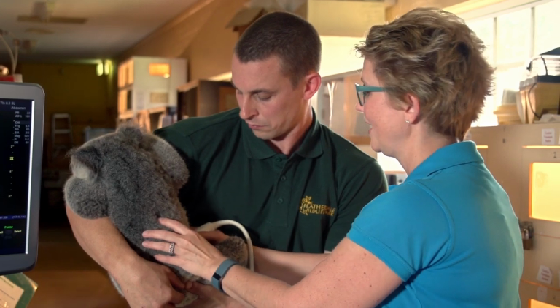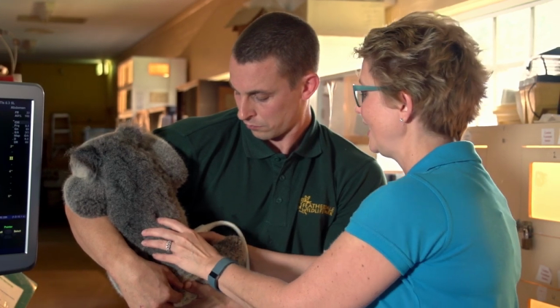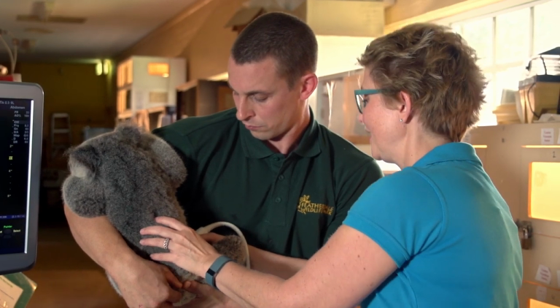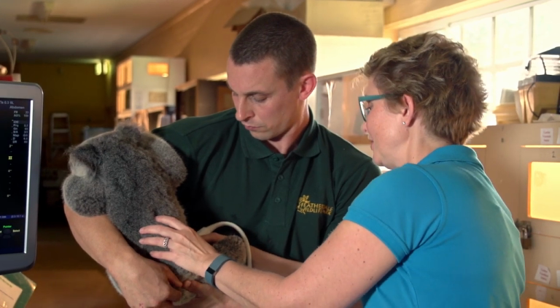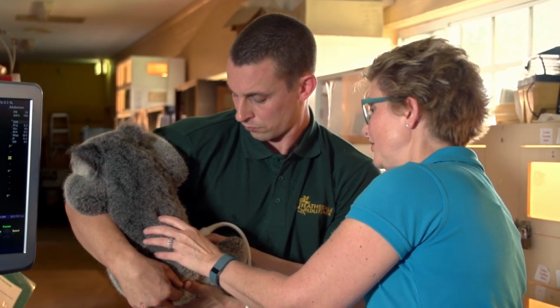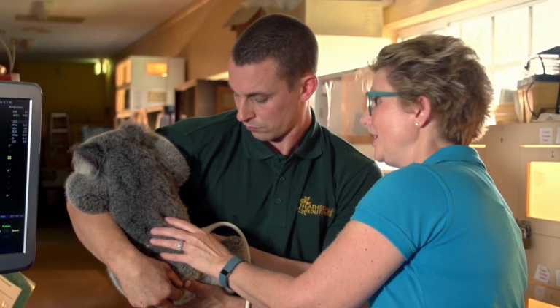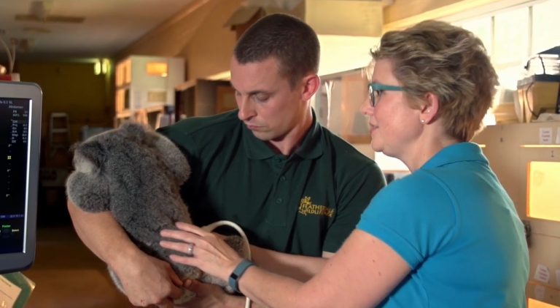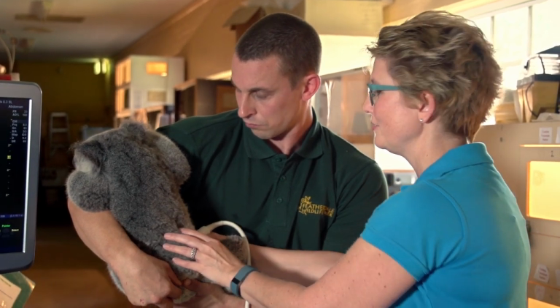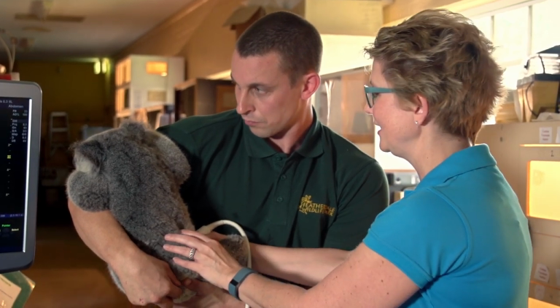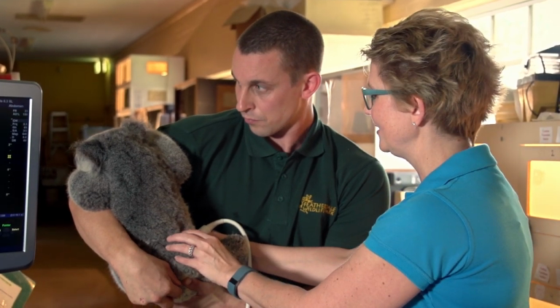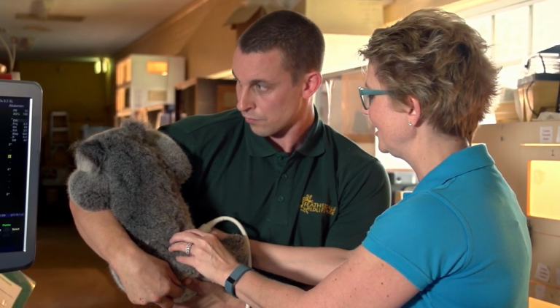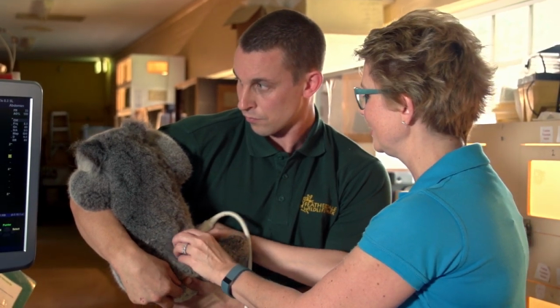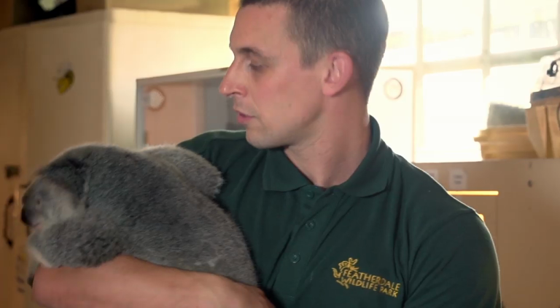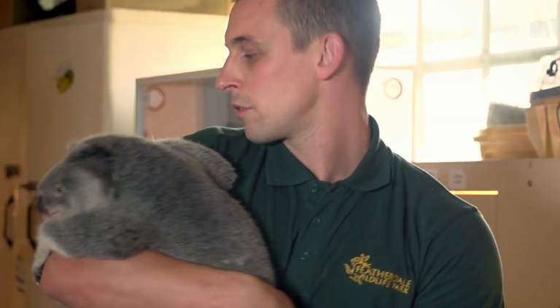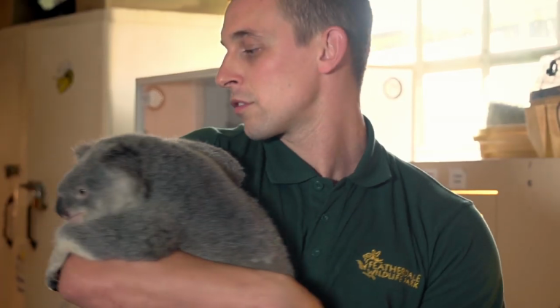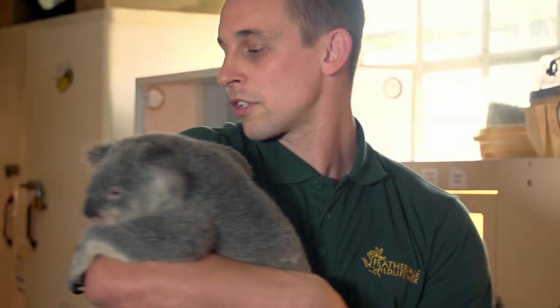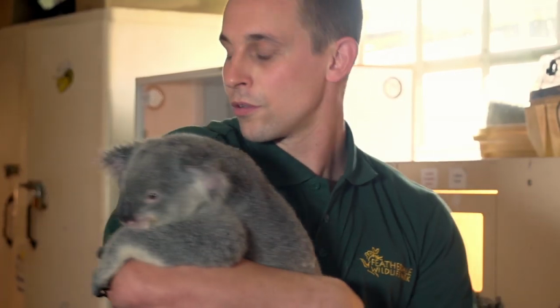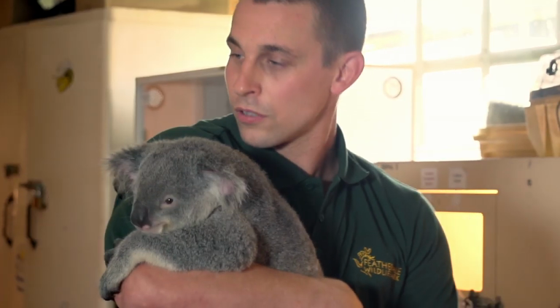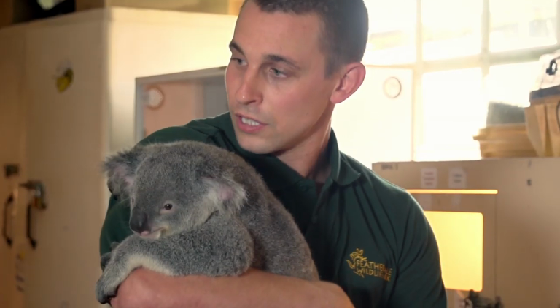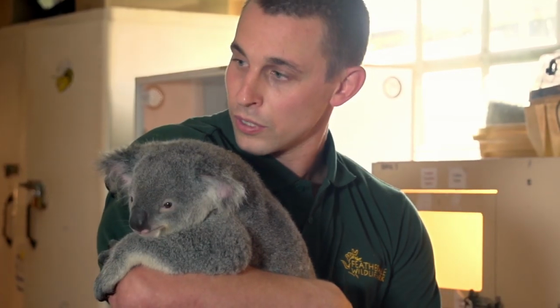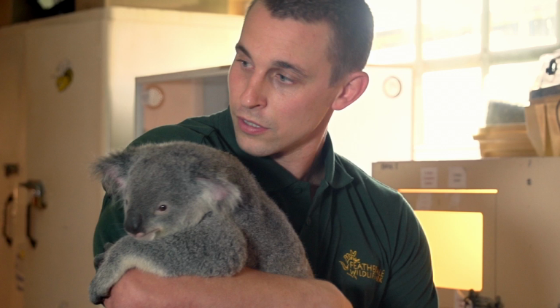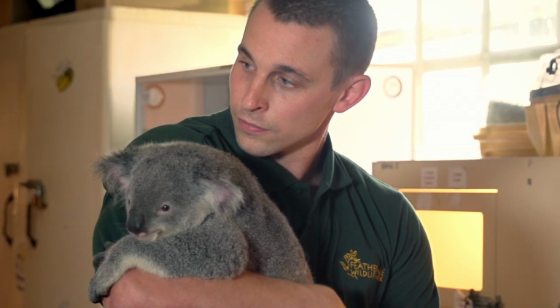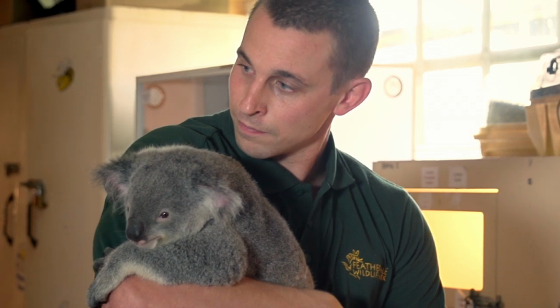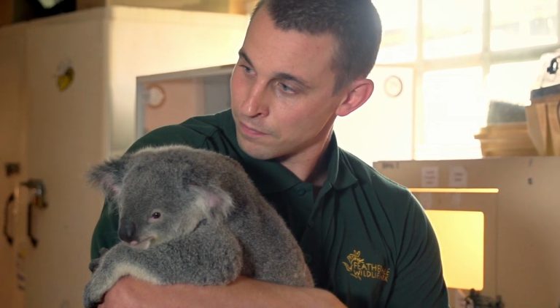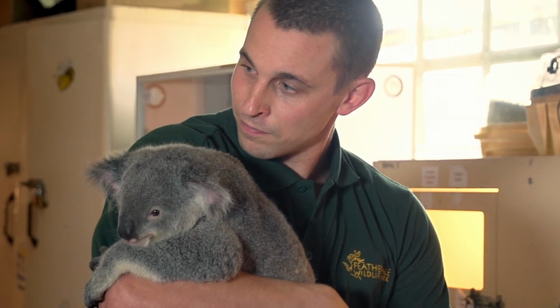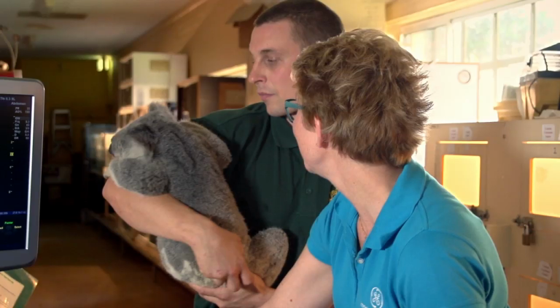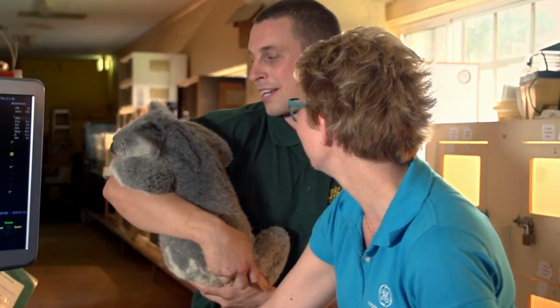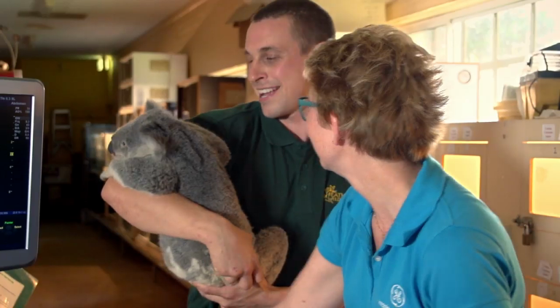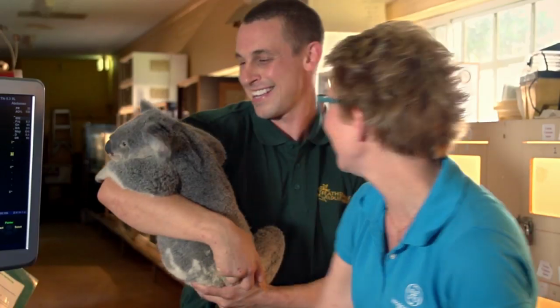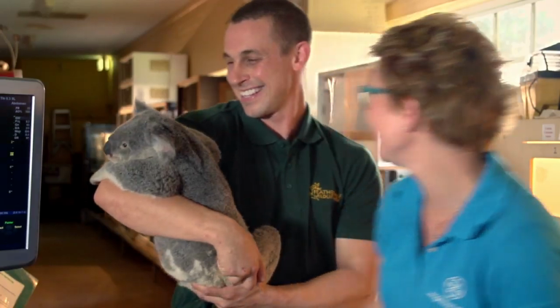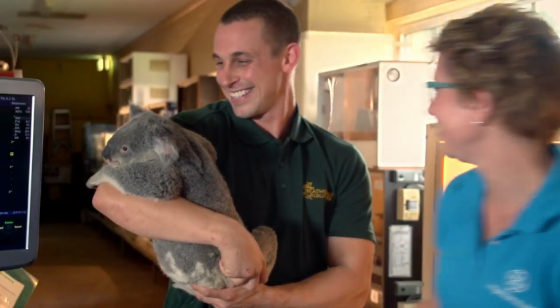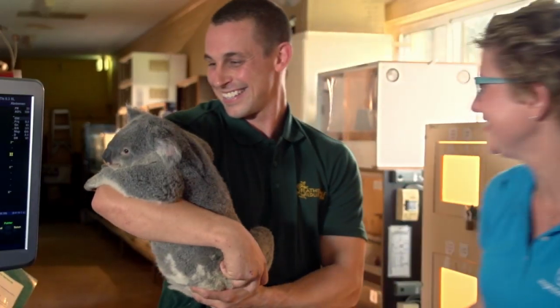Okay, I think we've got everything we need there. So it looks like you're all clear, Willow. She was a great patient. Thank you, Willow.